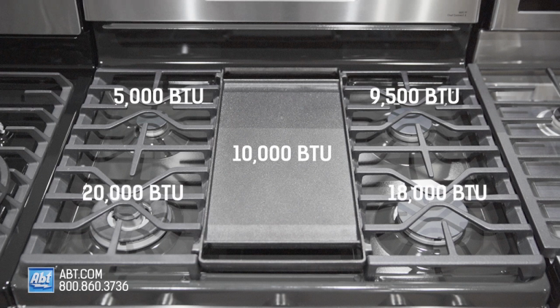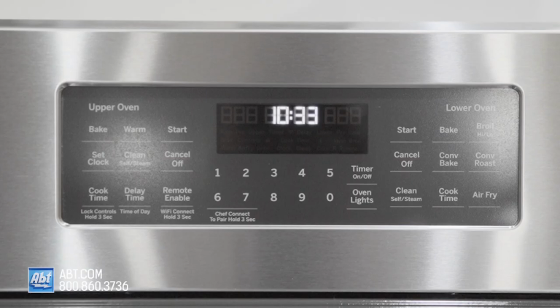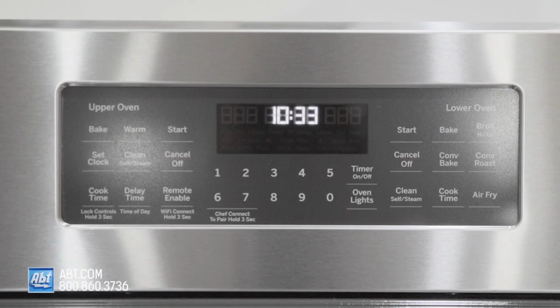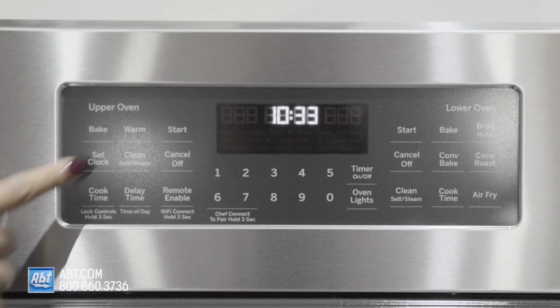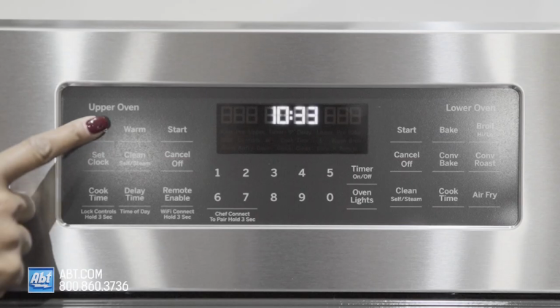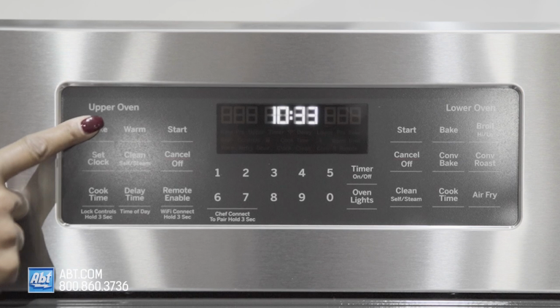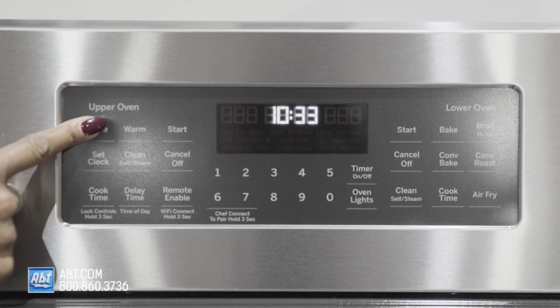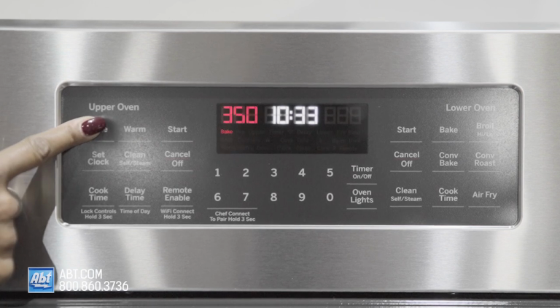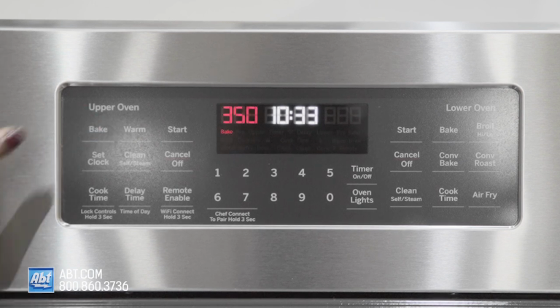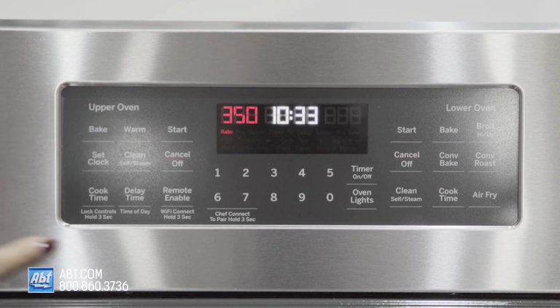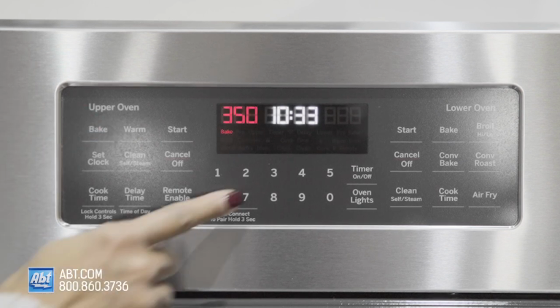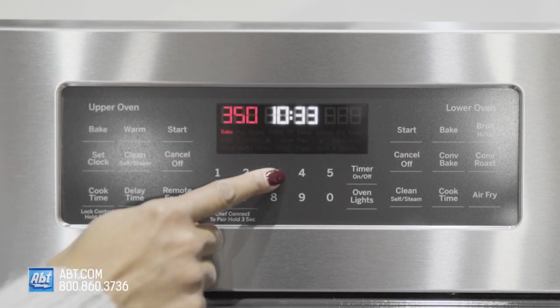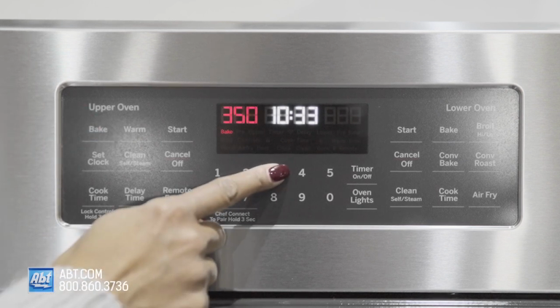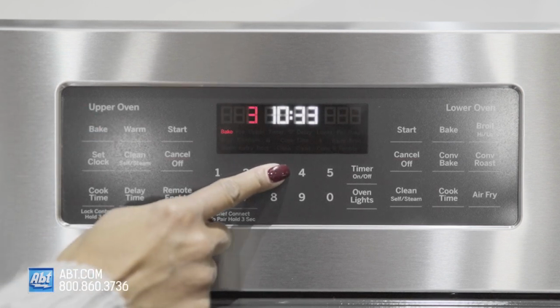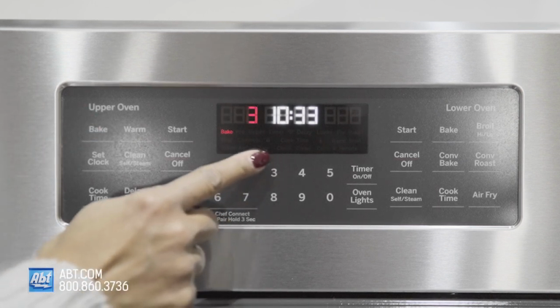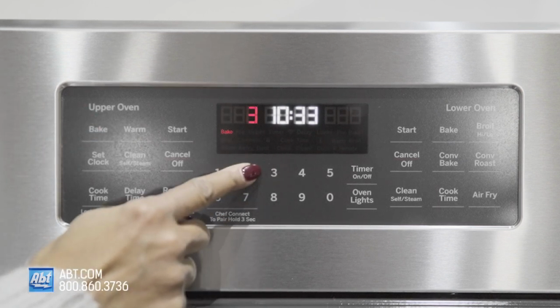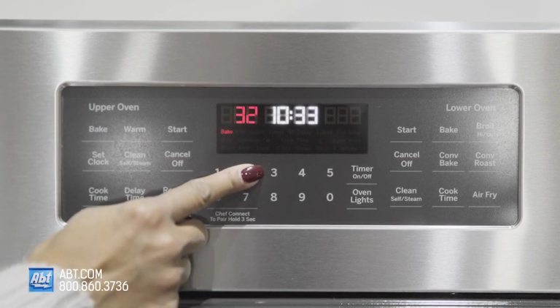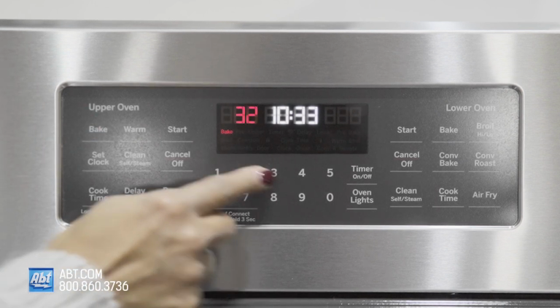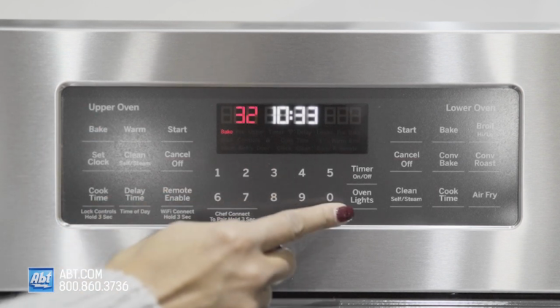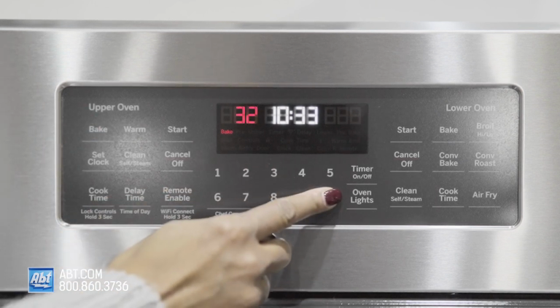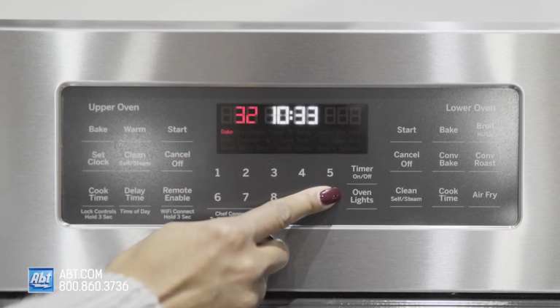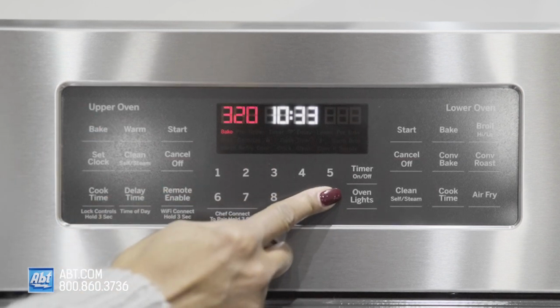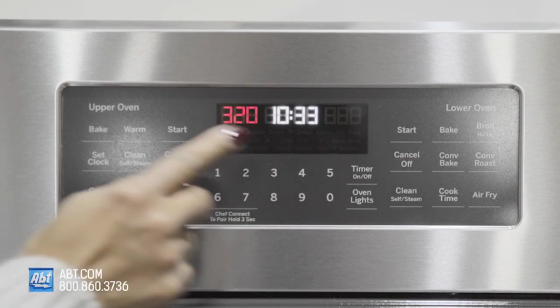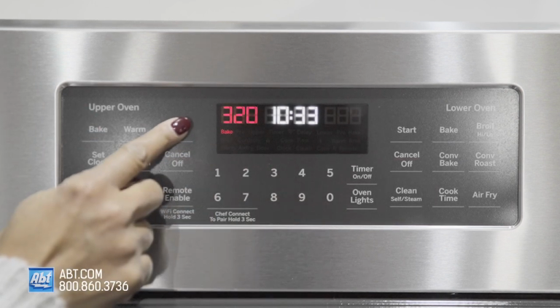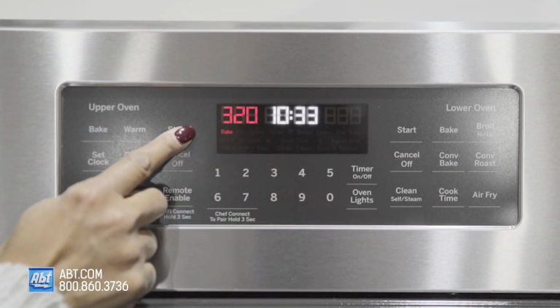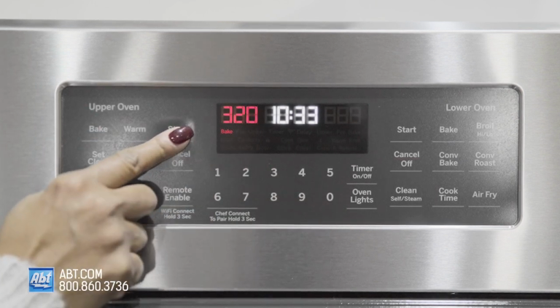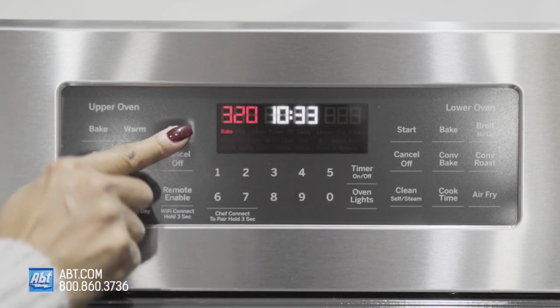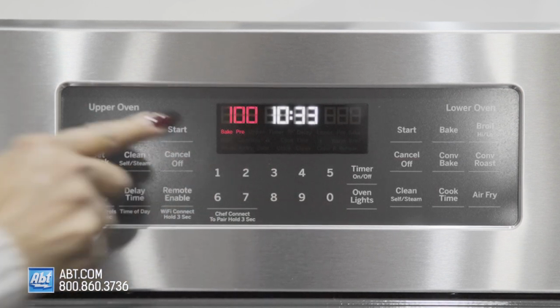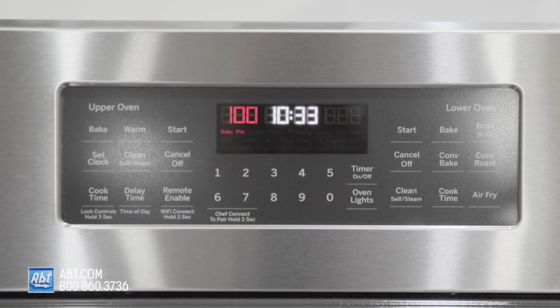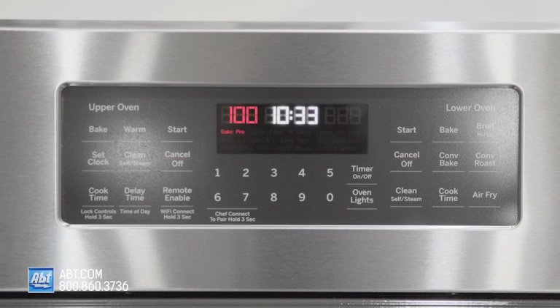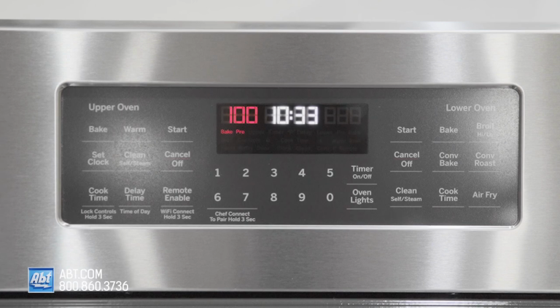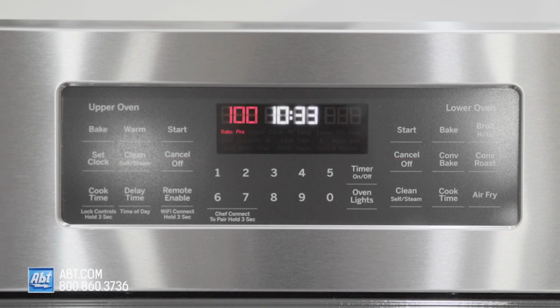It has a smooth touch control panel with several baking options, numerical keys, and an easy-to-read LED display.